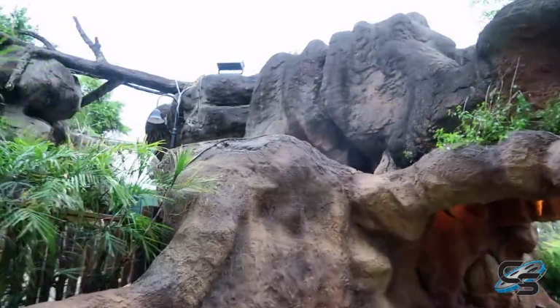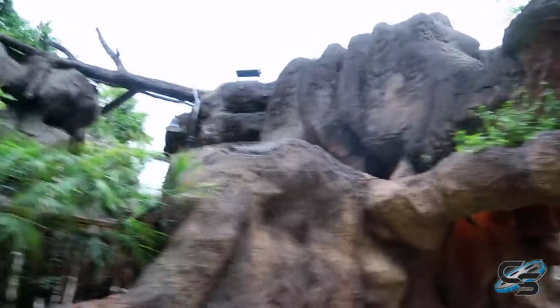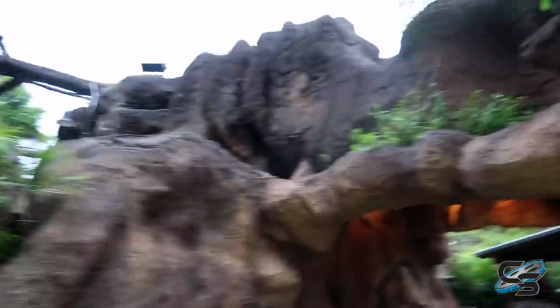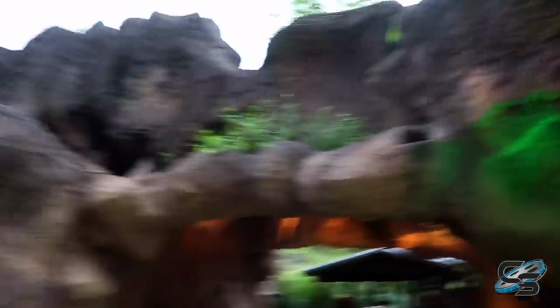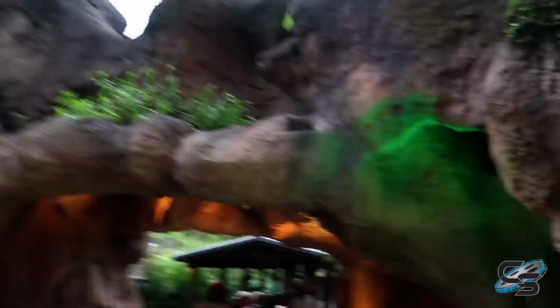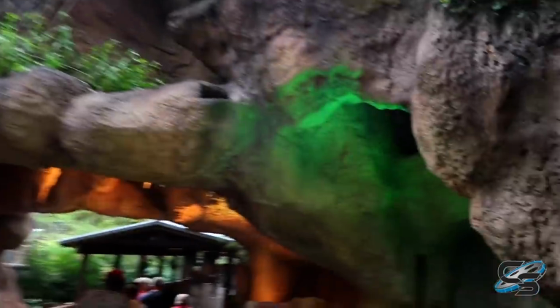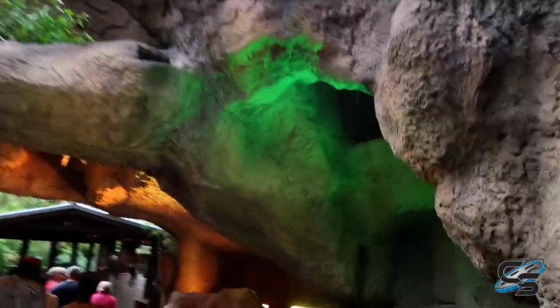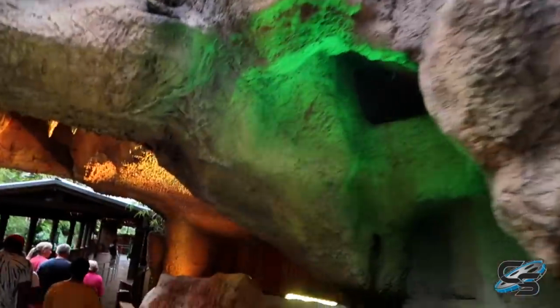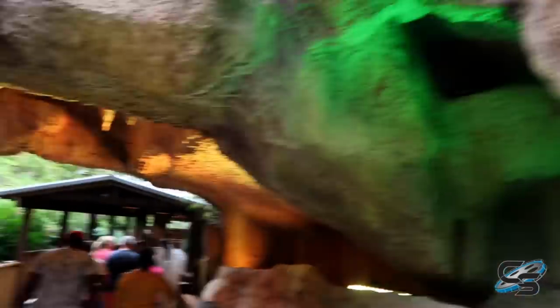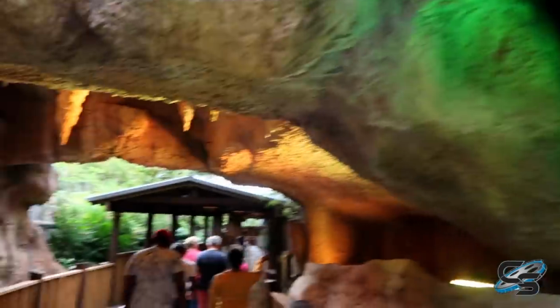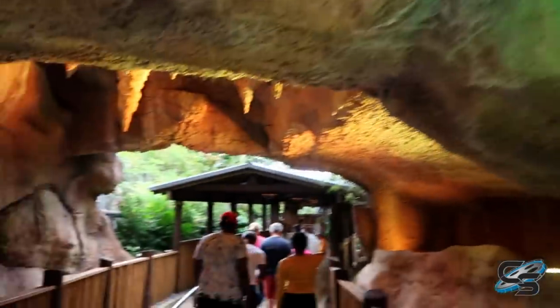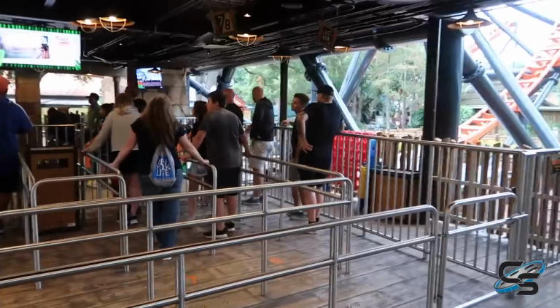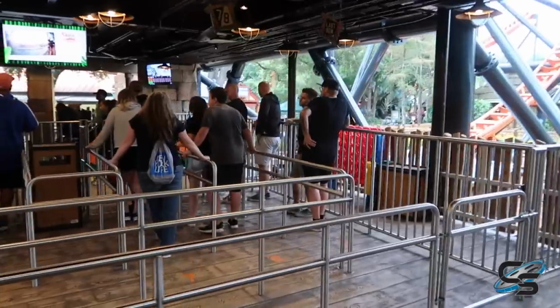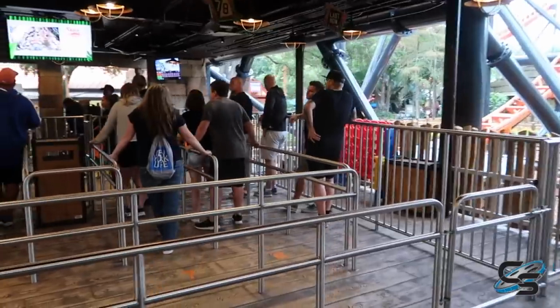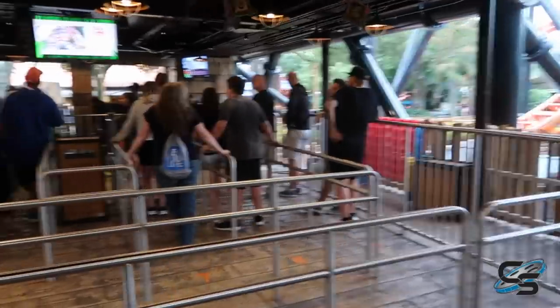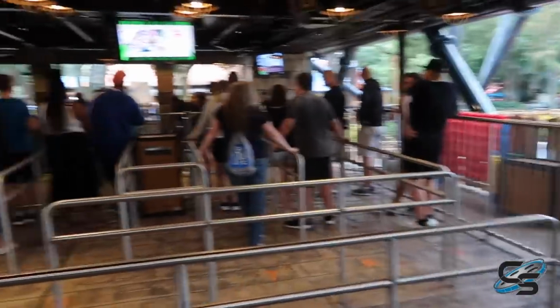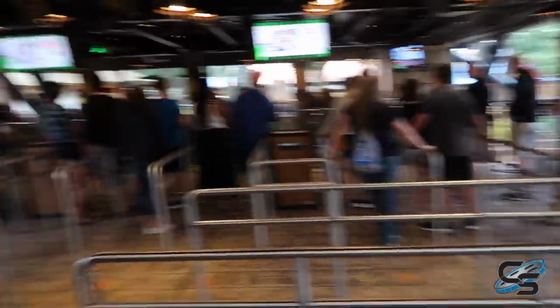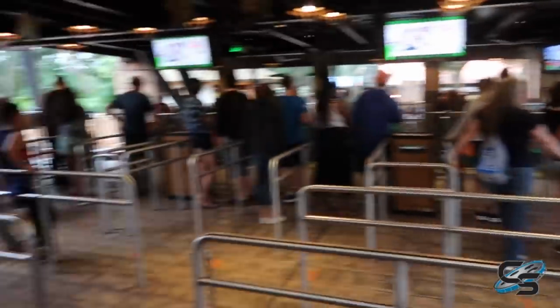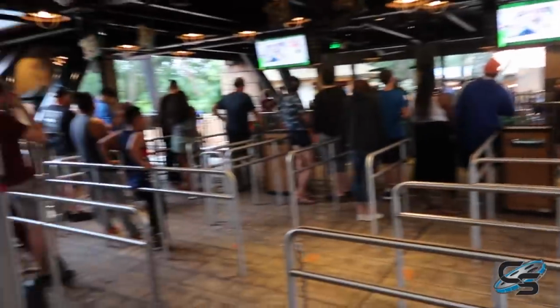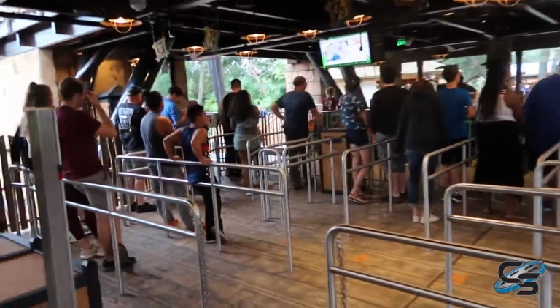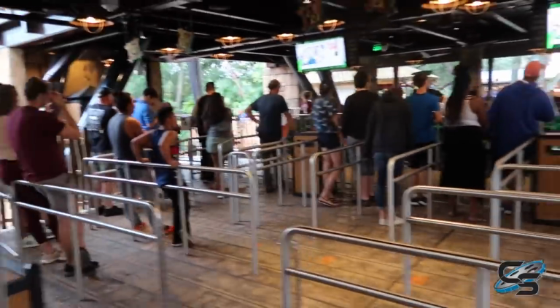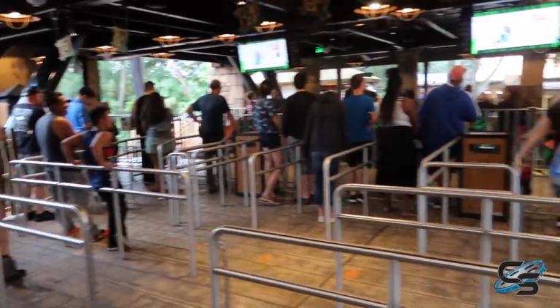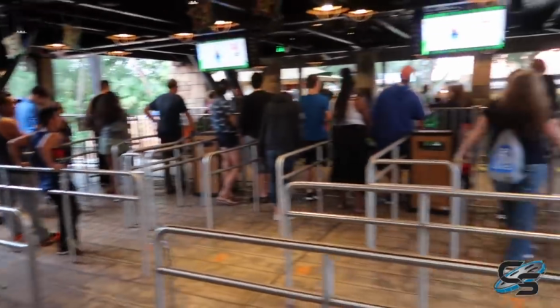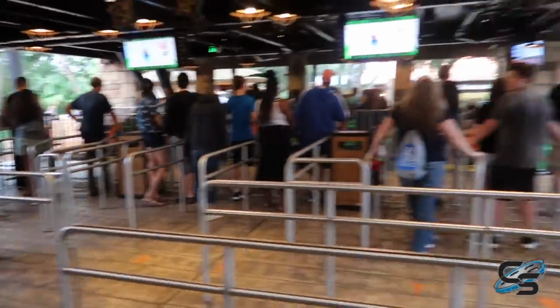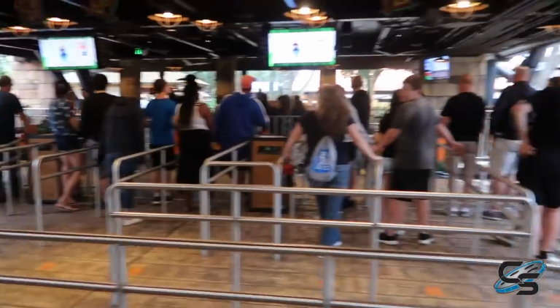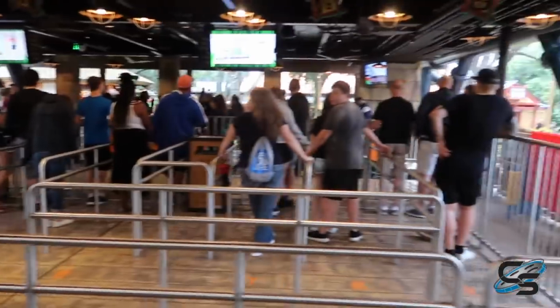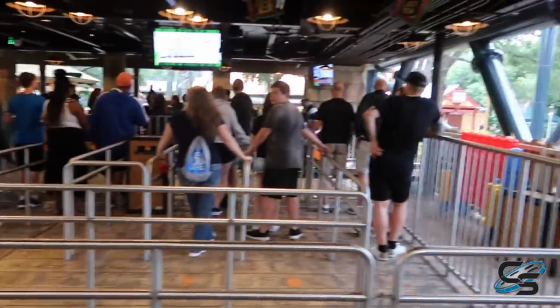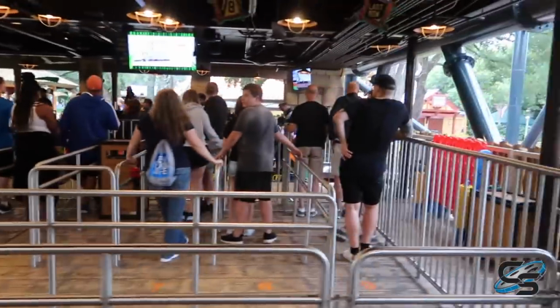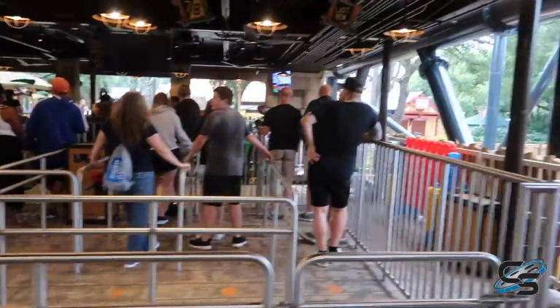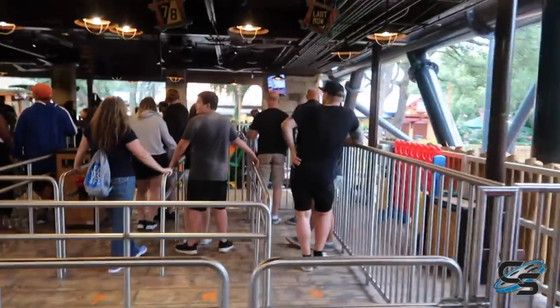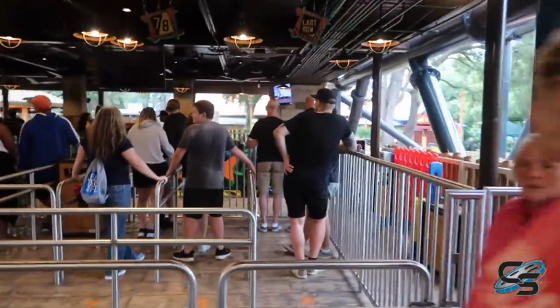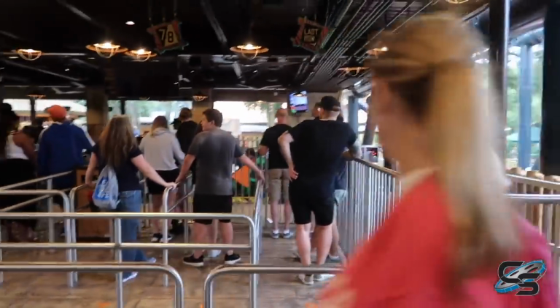Look at this theming — look at this rock work! Oh my gosh. Now this is a wait time I like seeing. We're not going to have to wait very long at all.